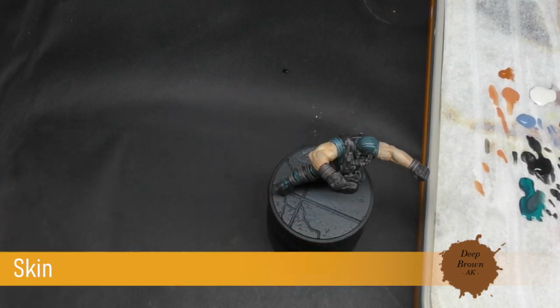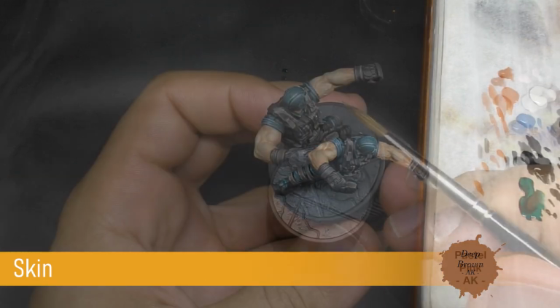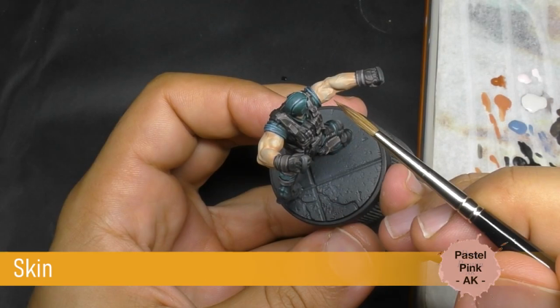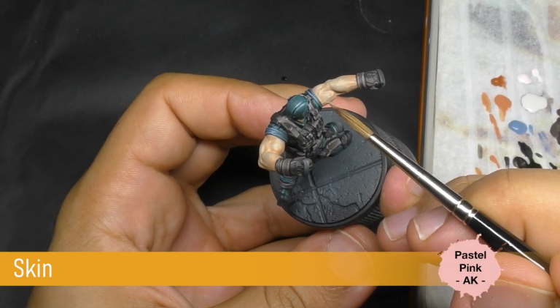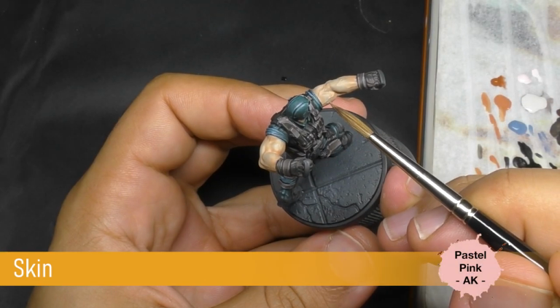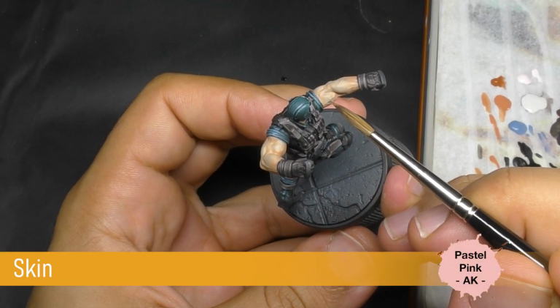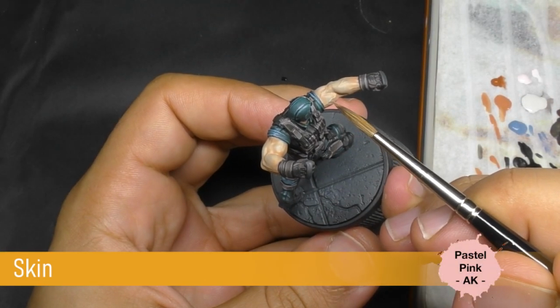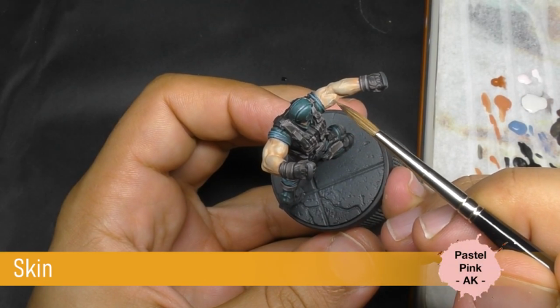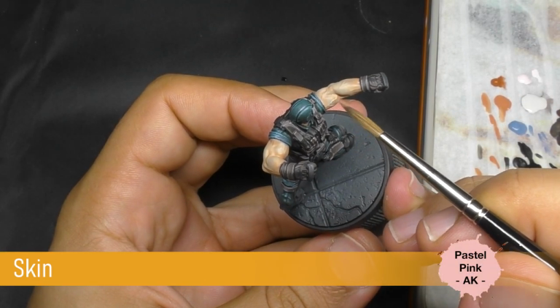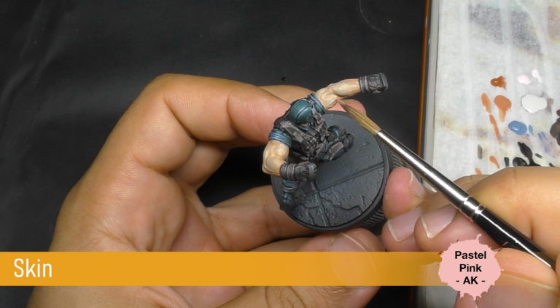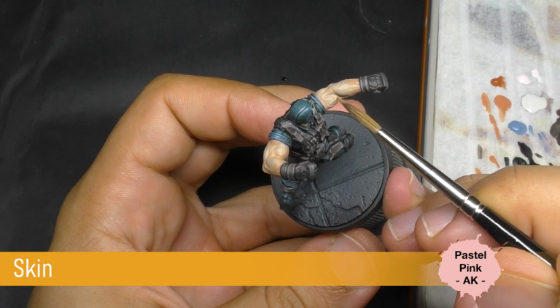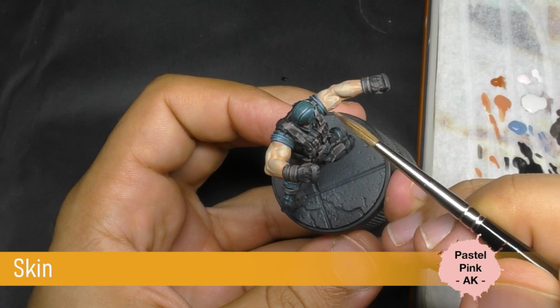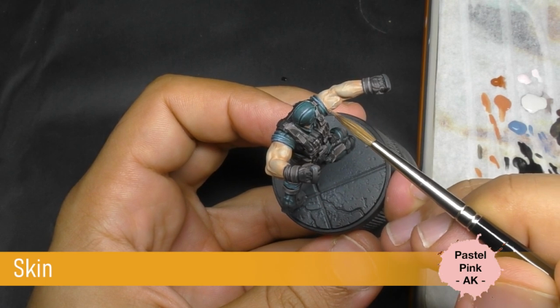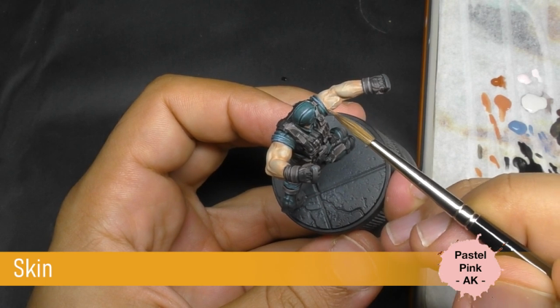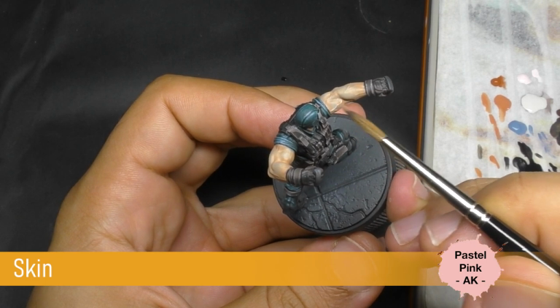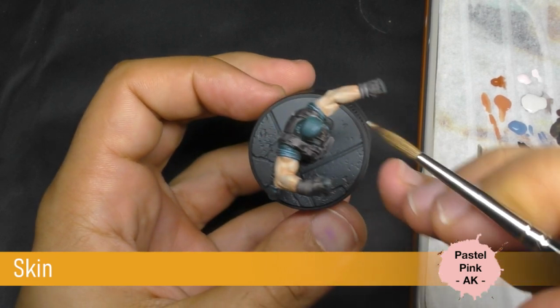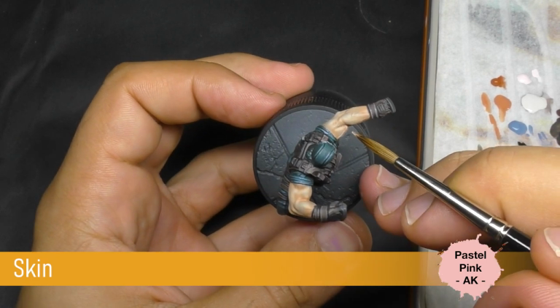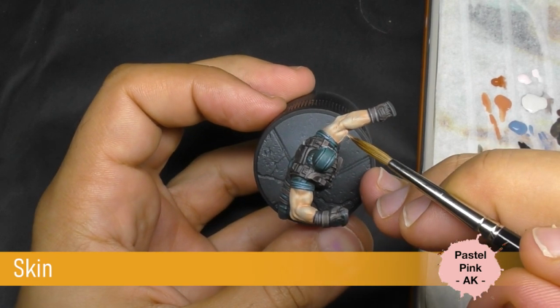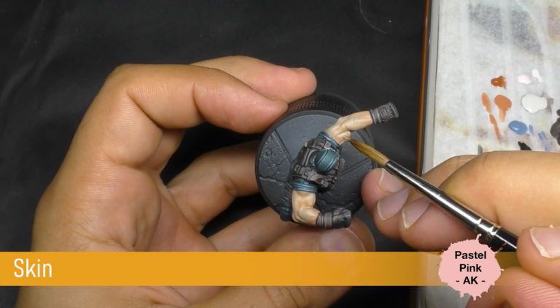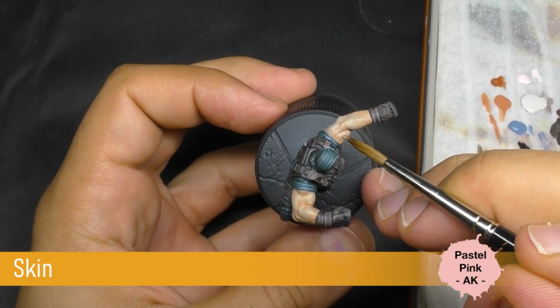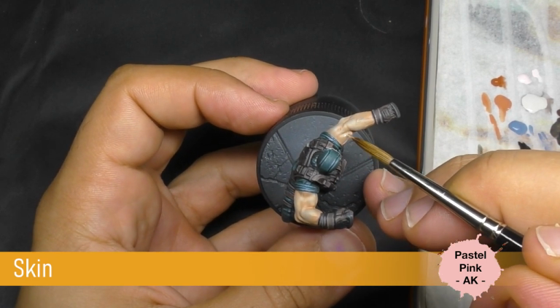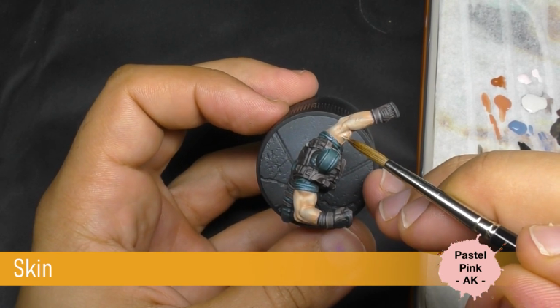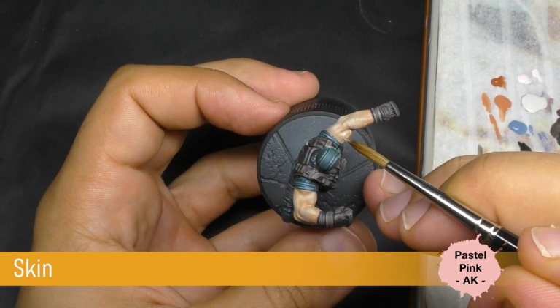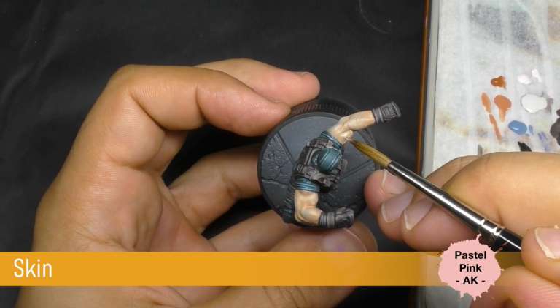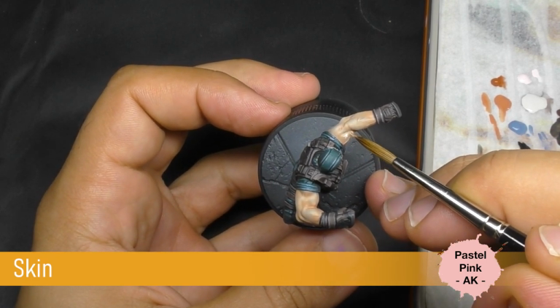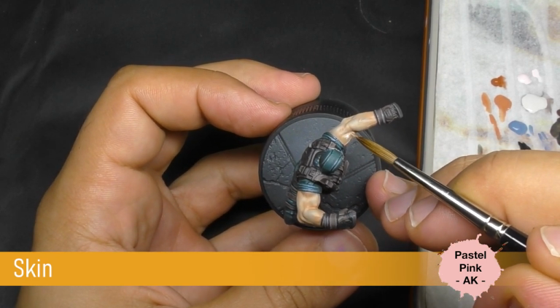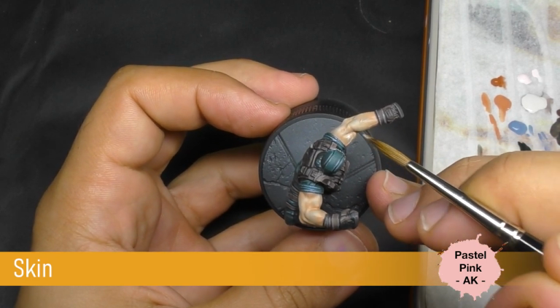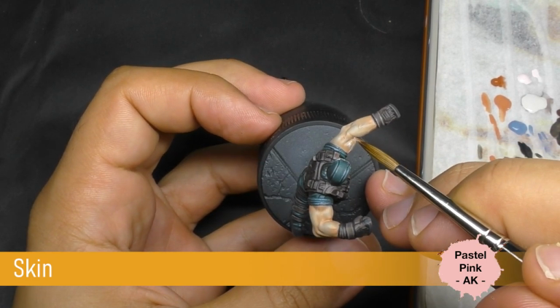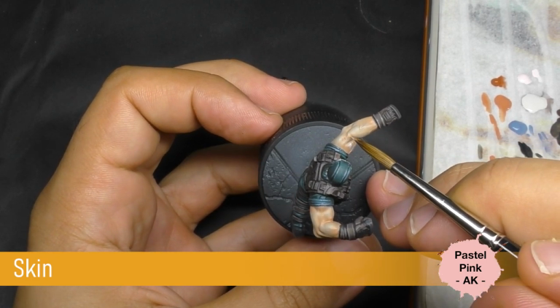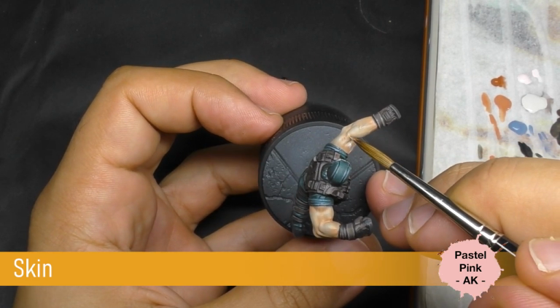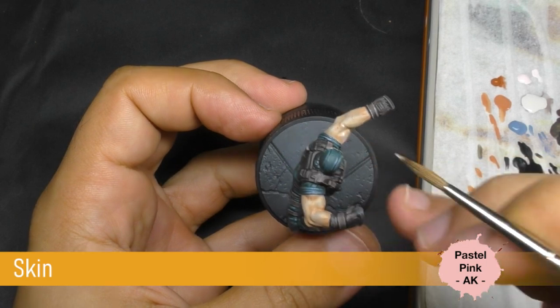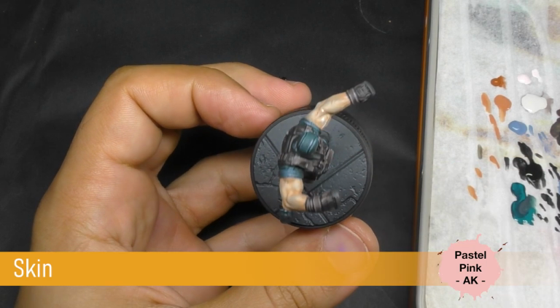And now with some pastel pink really diluted, we are going to apply some few points of highlight on the flesh.